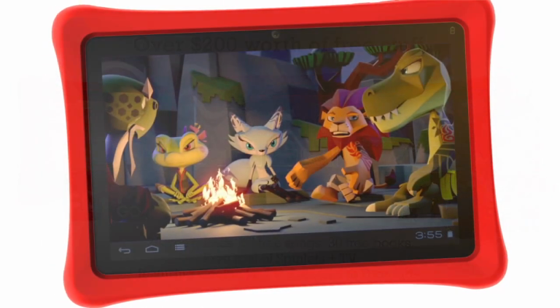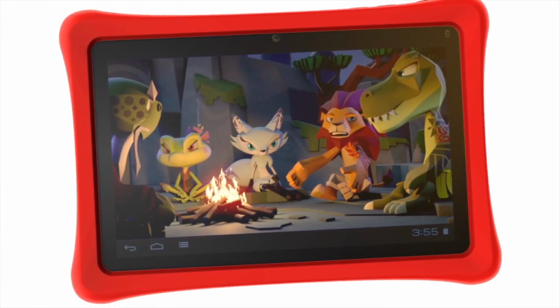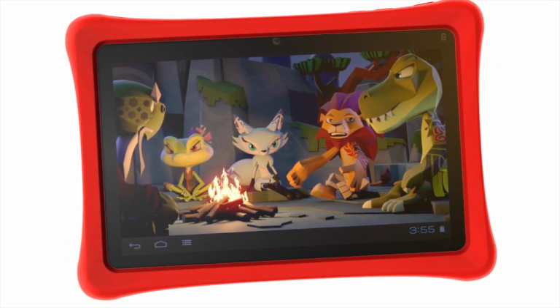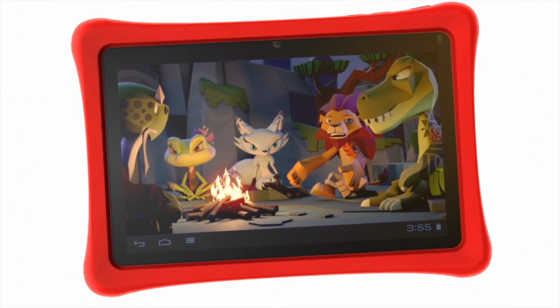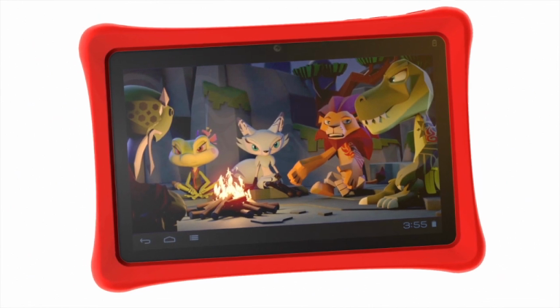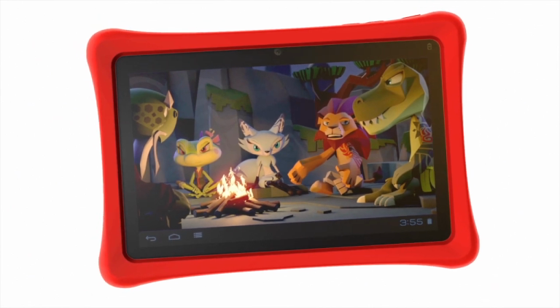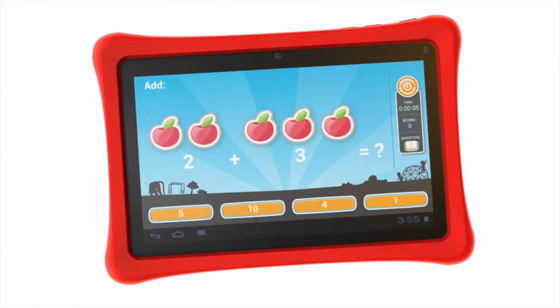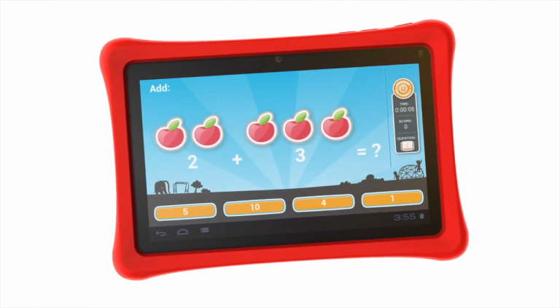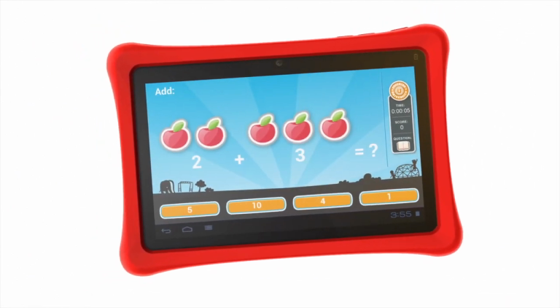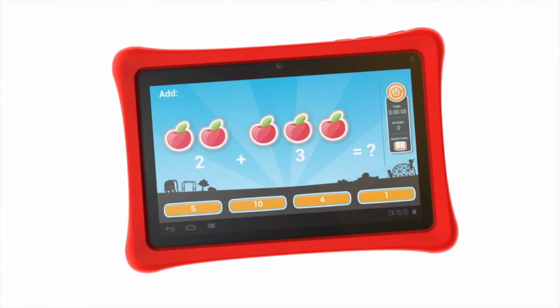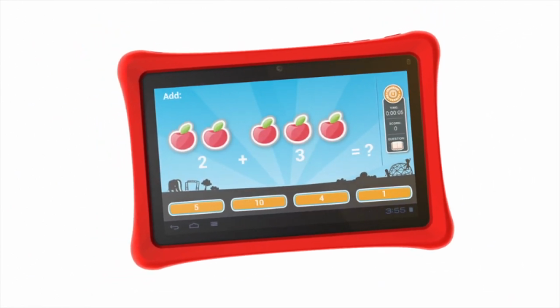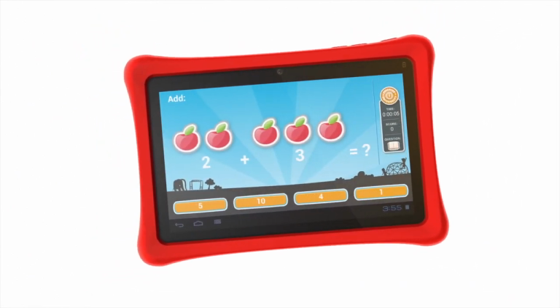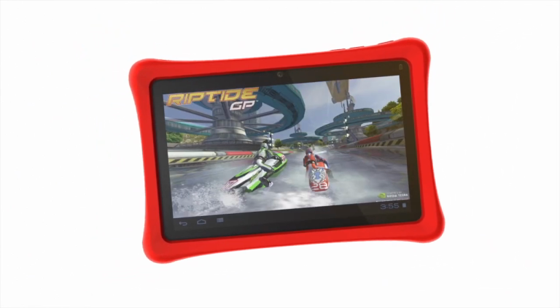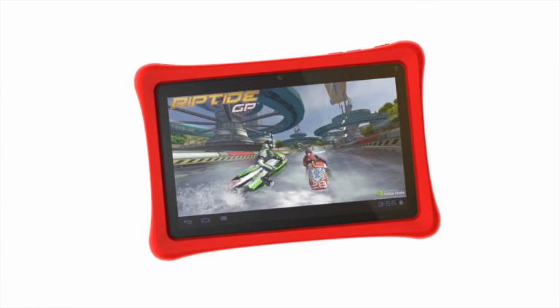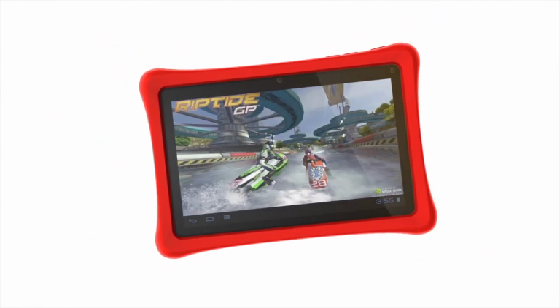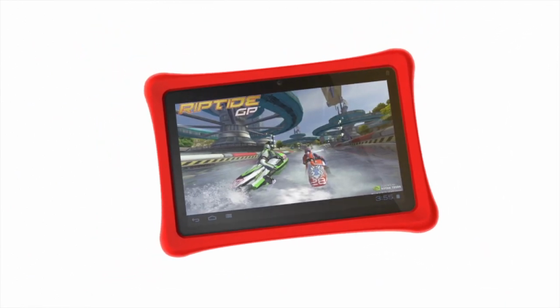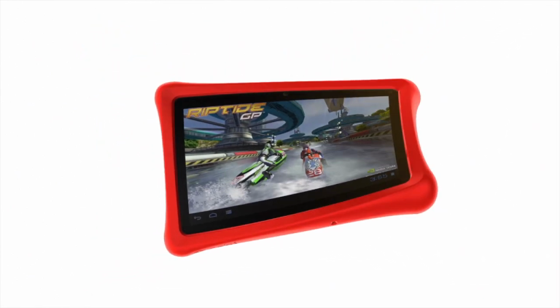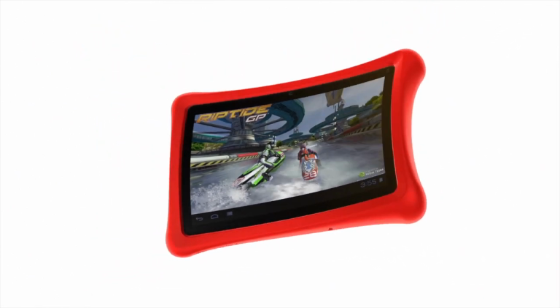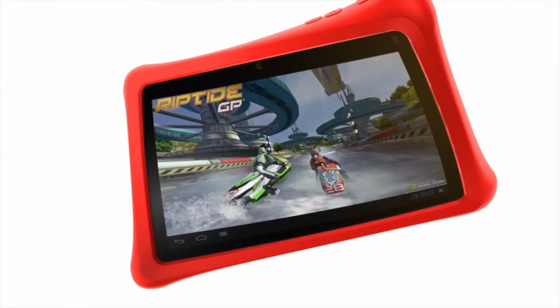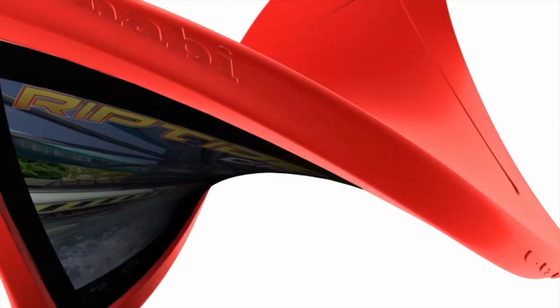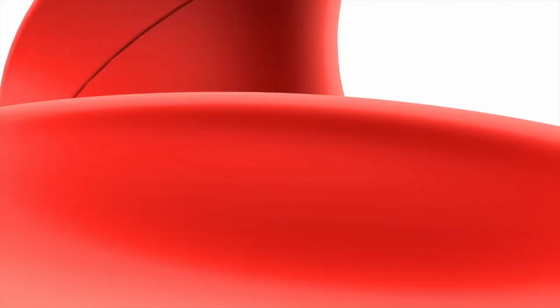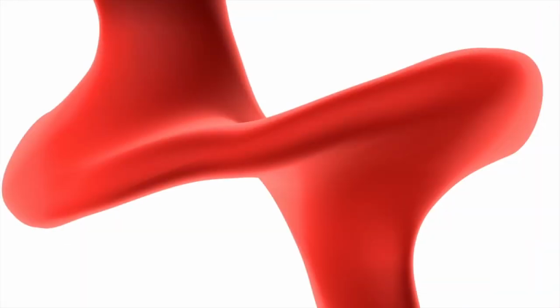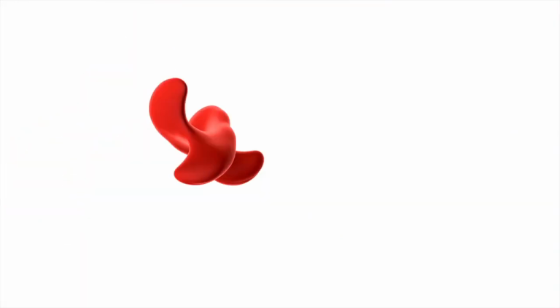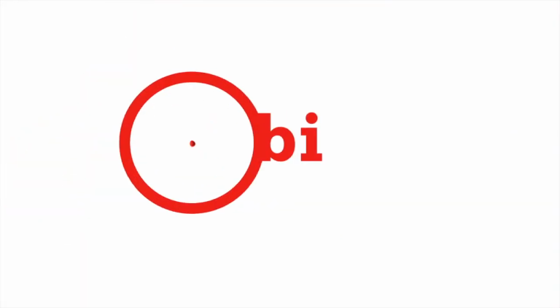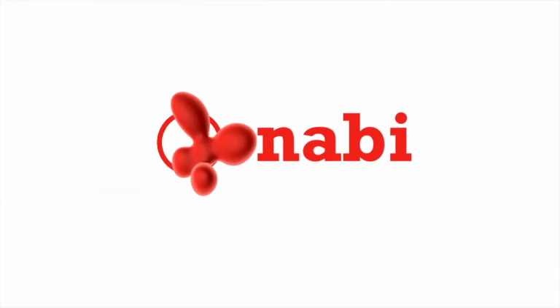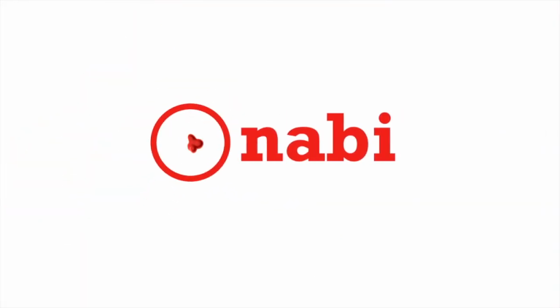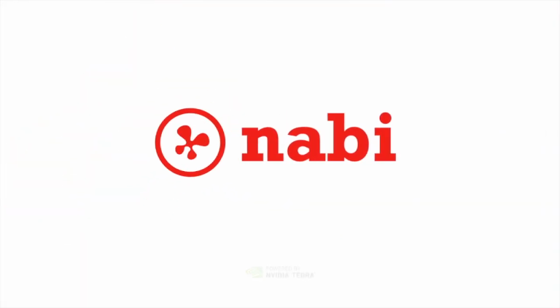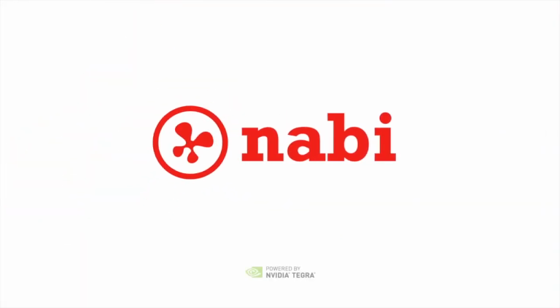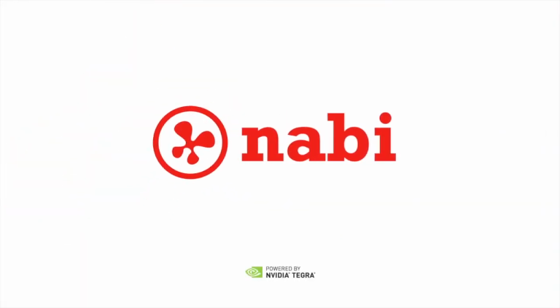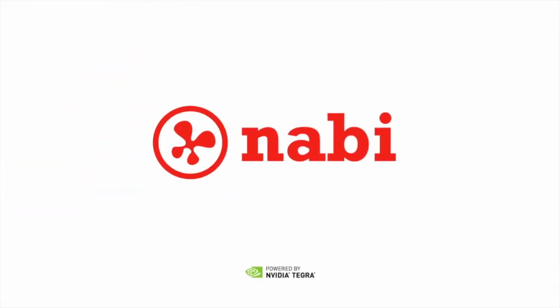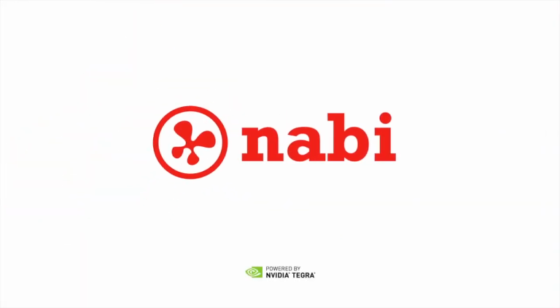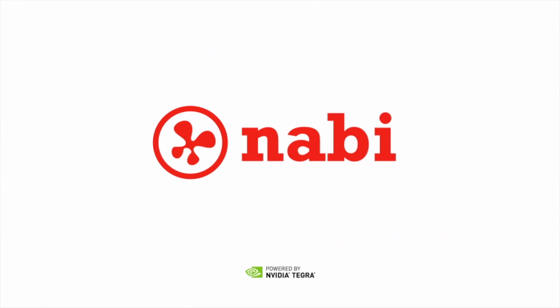Navi 3 — the everything tablet that grows with you. Navi 2, thank you.